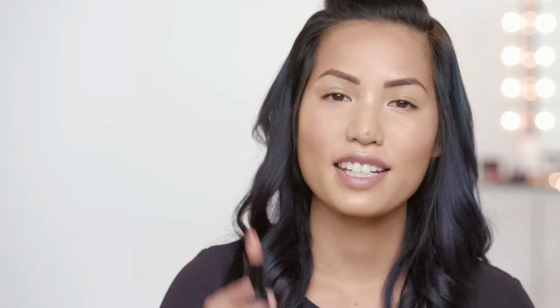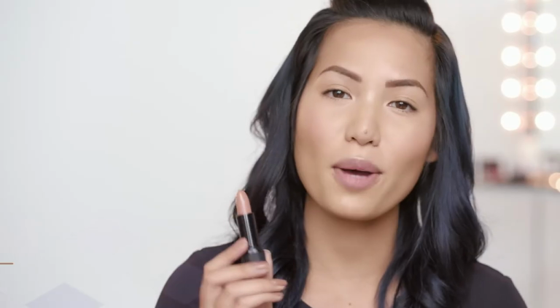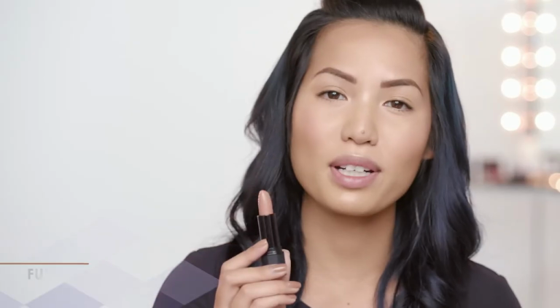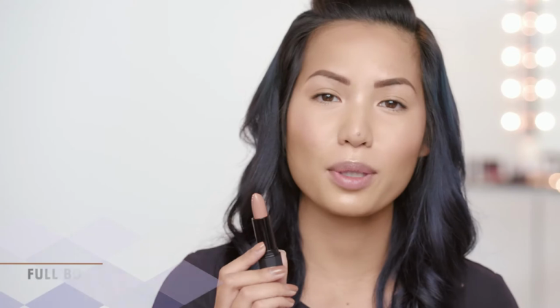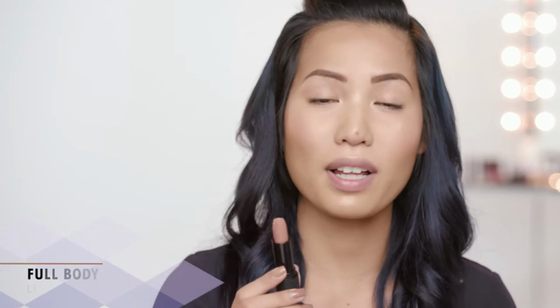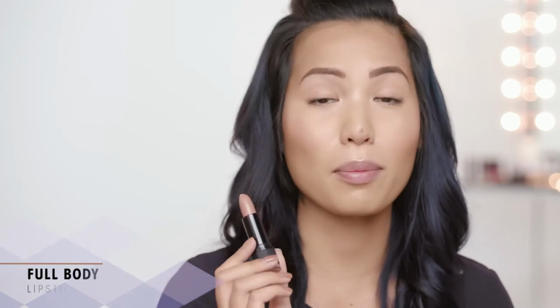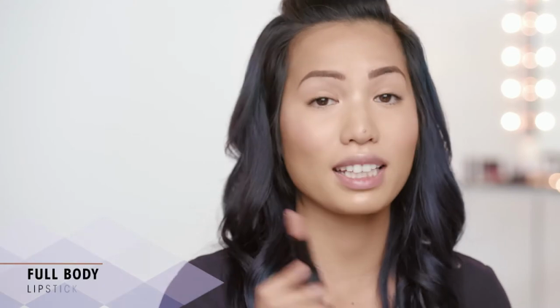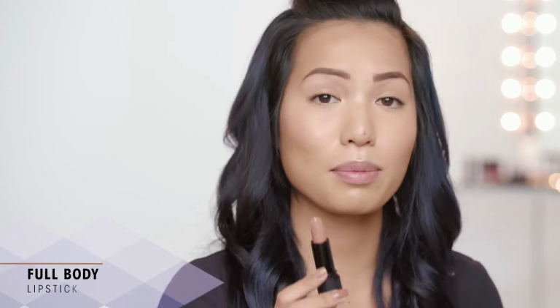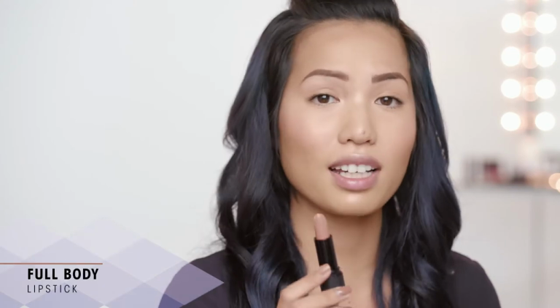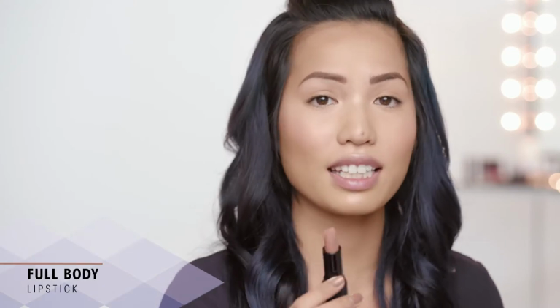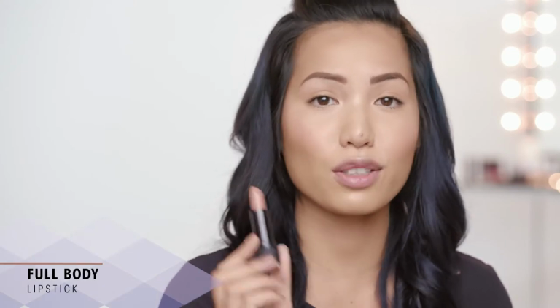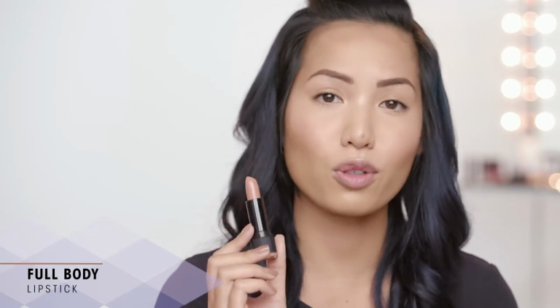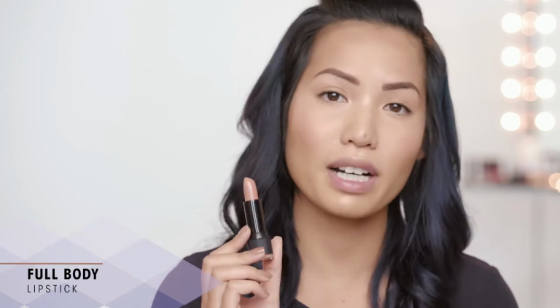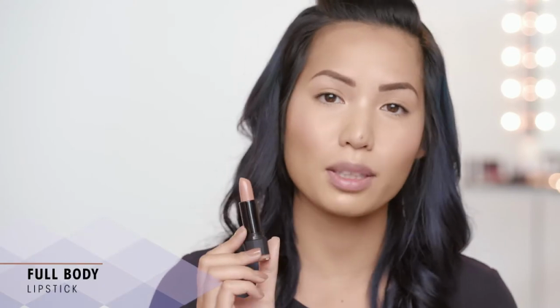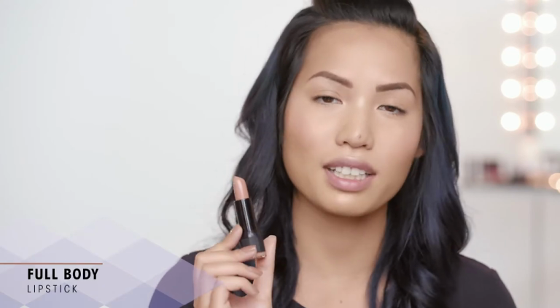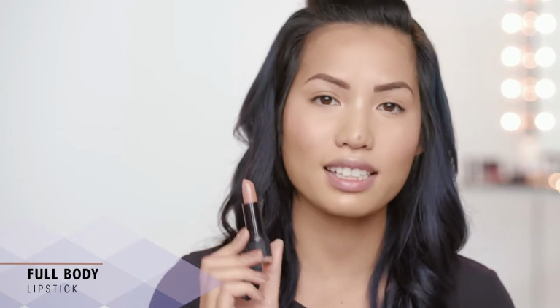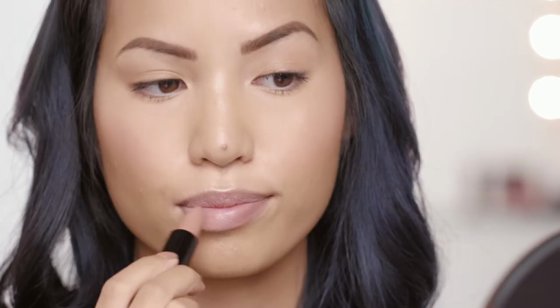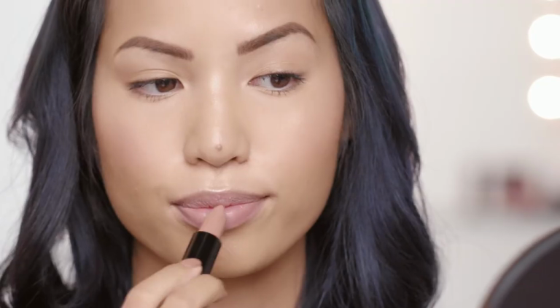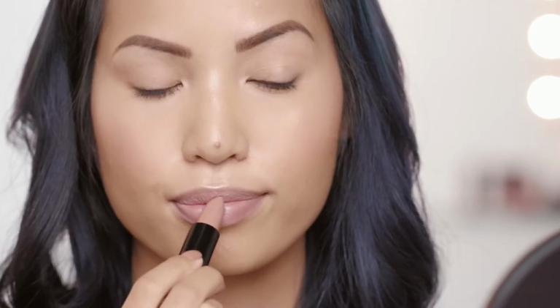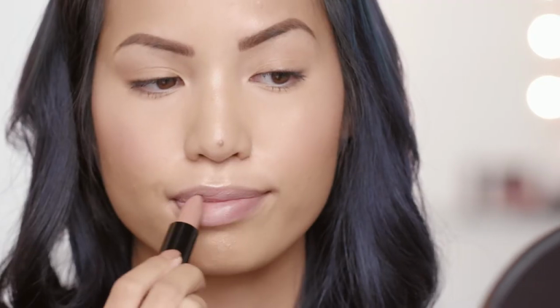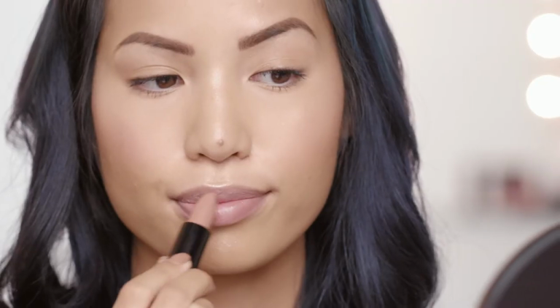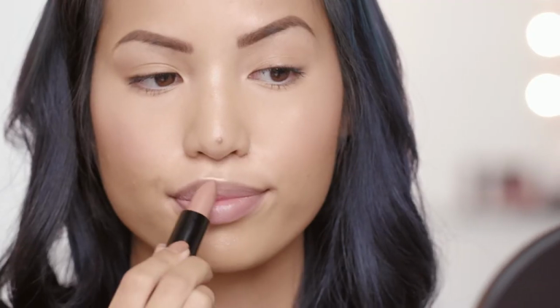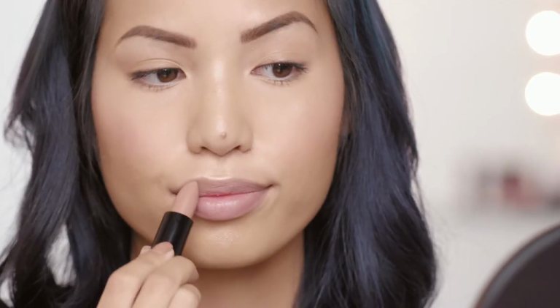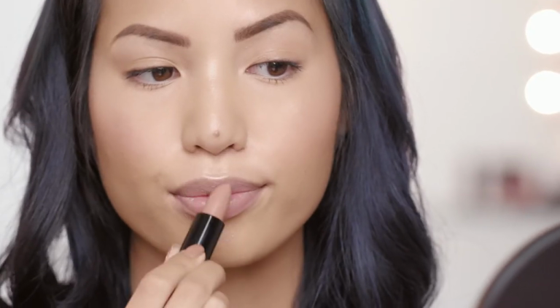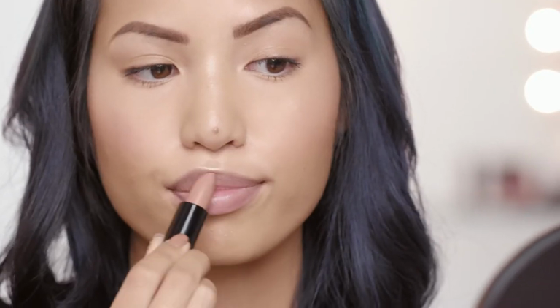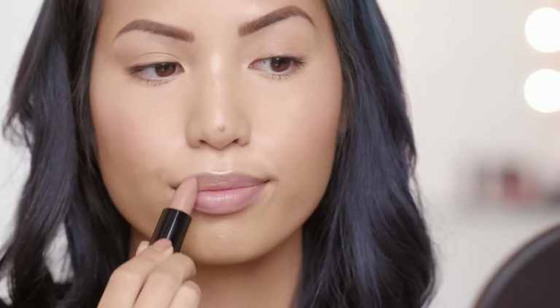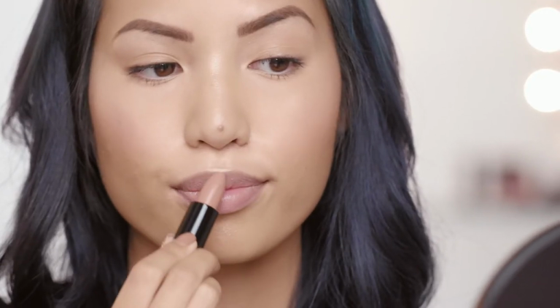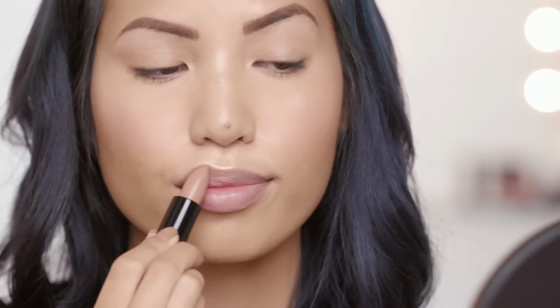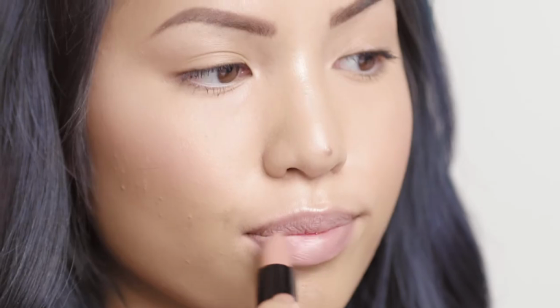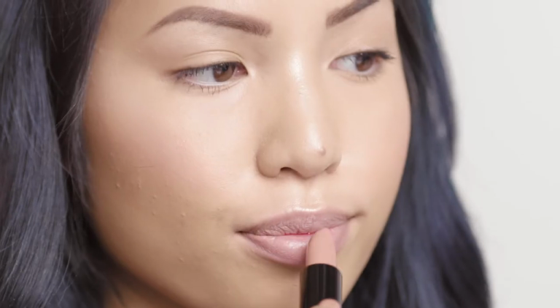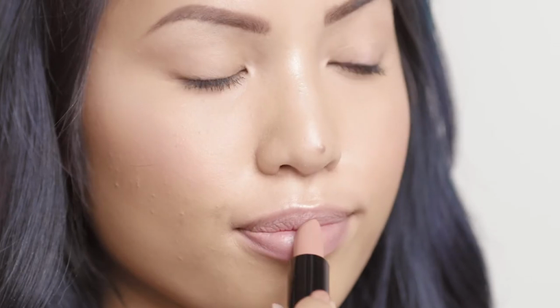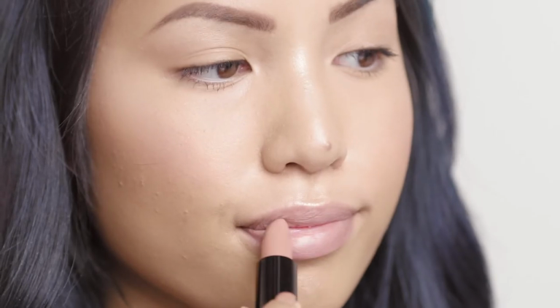Now I'm going to be applying my lipstick and this is the Full Body Lipstick in Type A and it's a satin finish. It's a really, really pretty nude color.